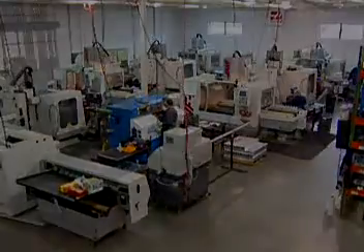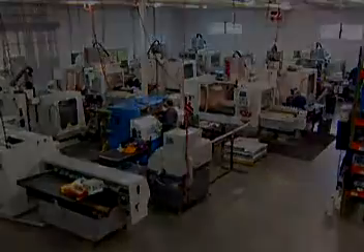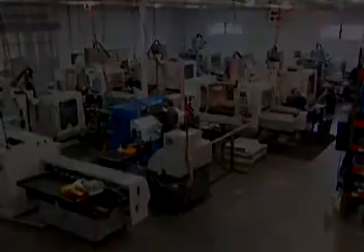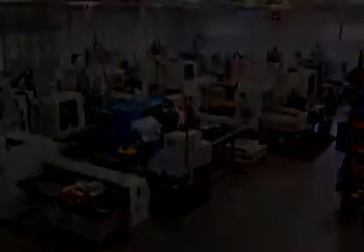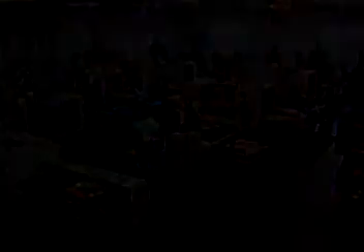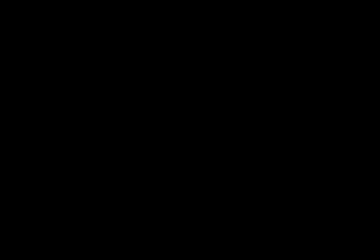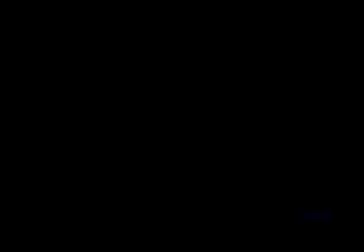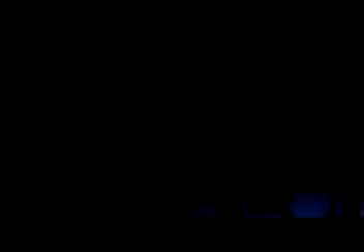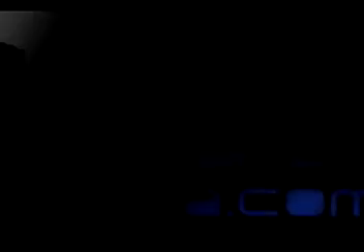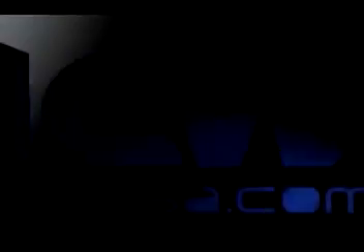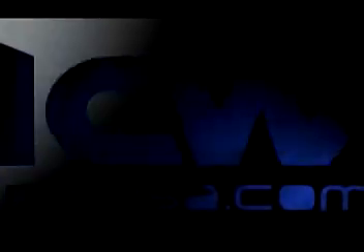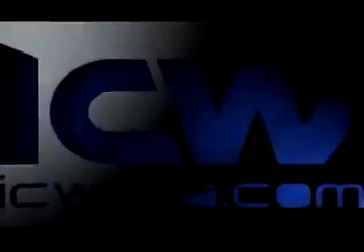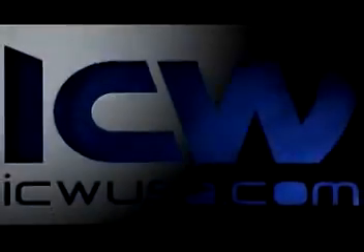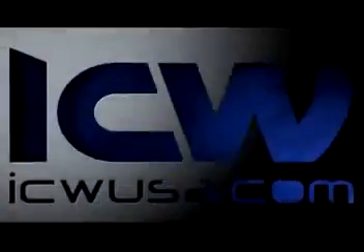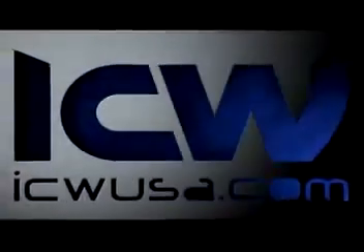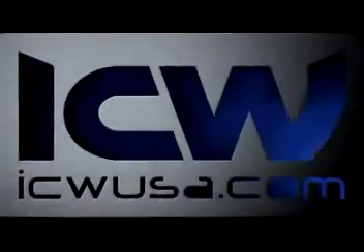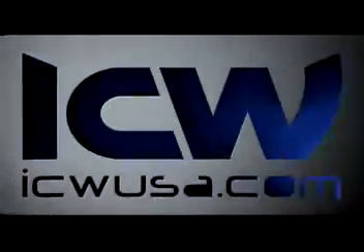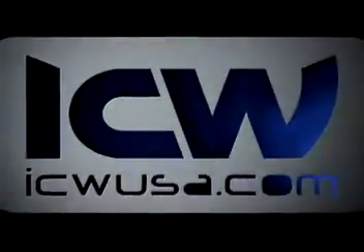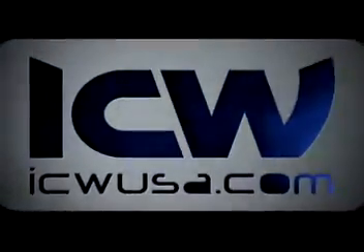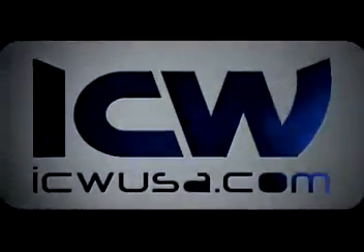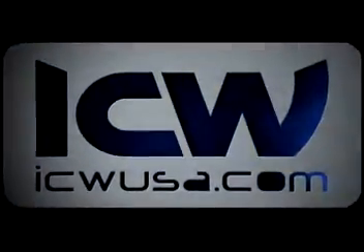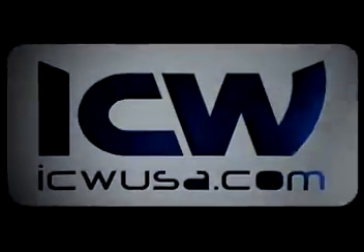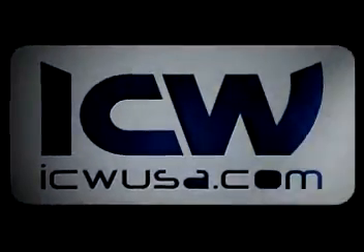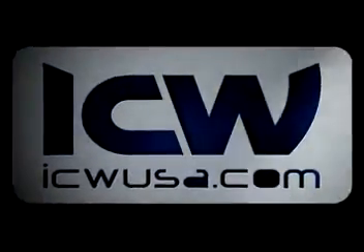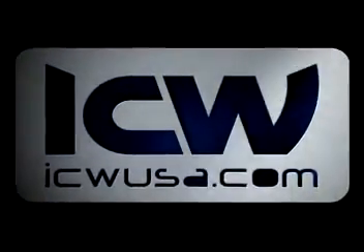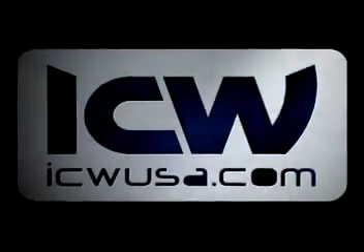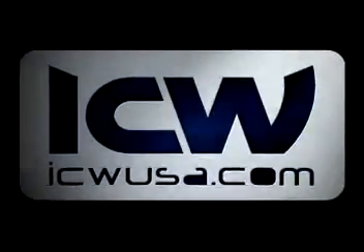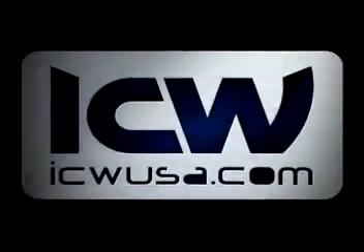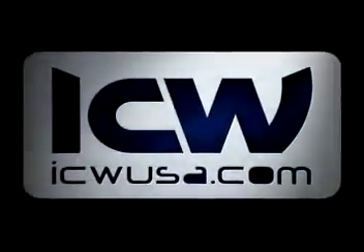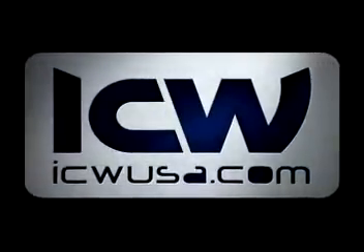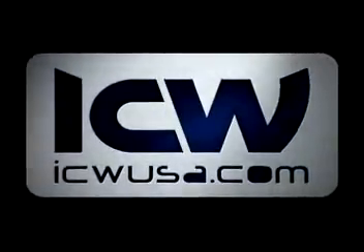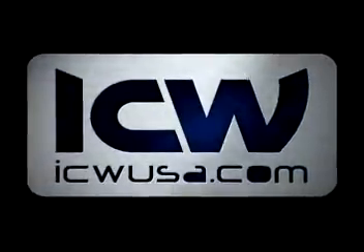Tilt, swivel, lift, and swing into the future with ICW.